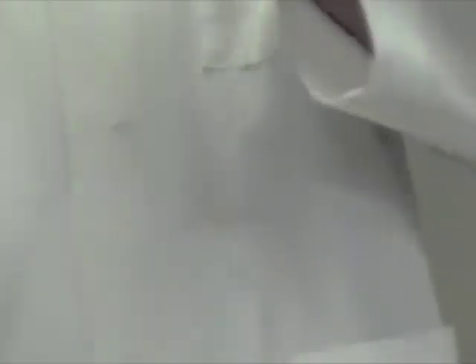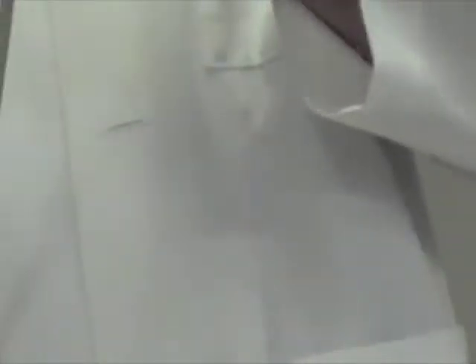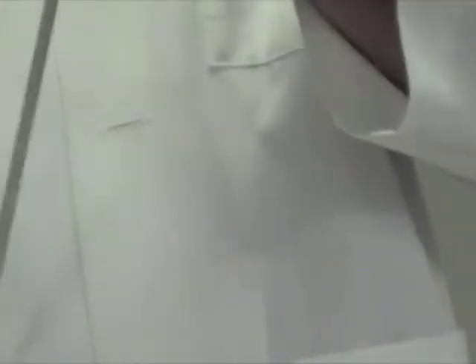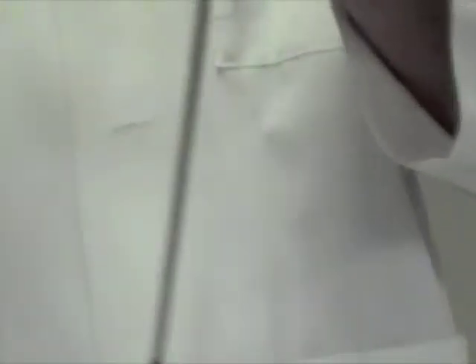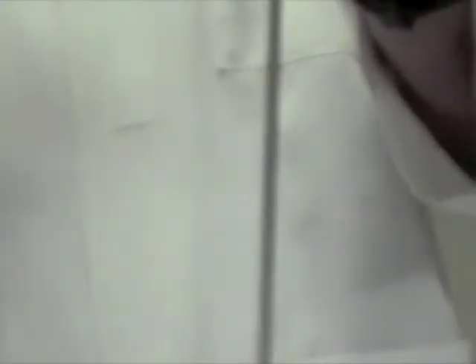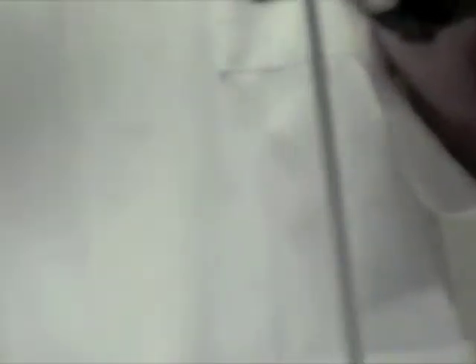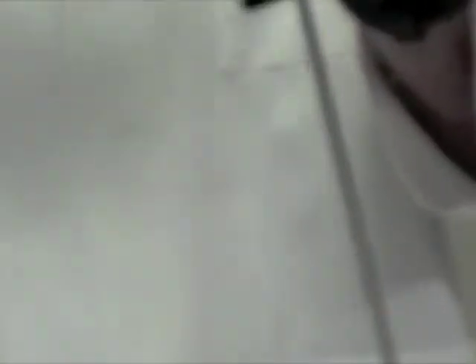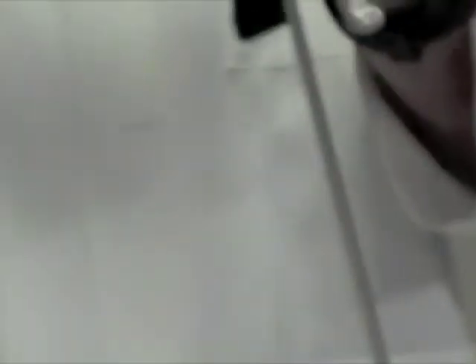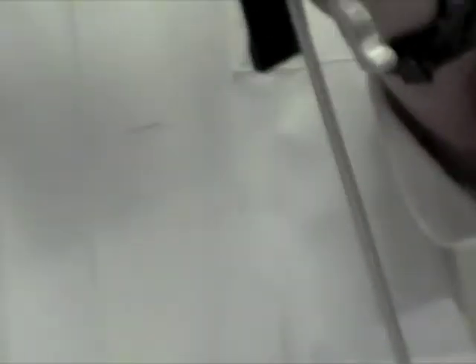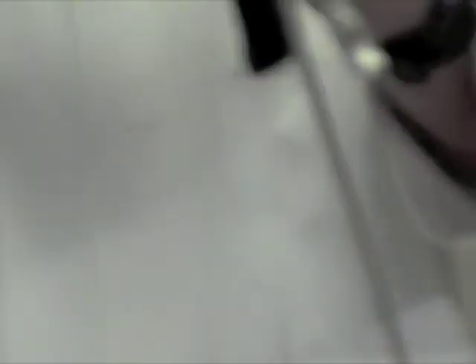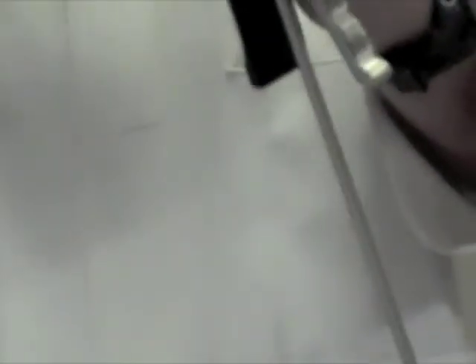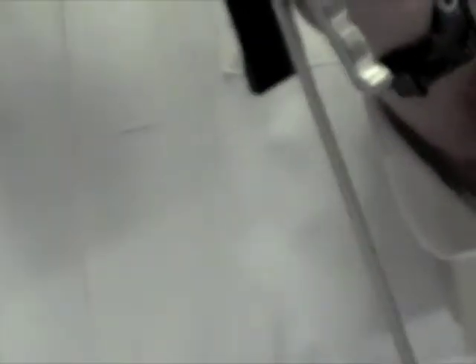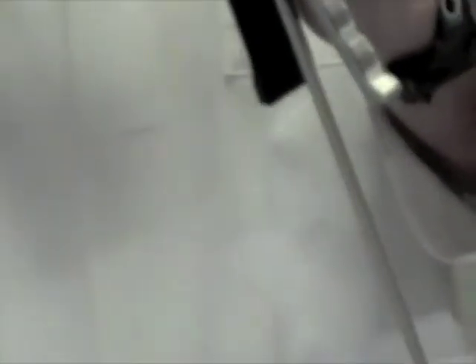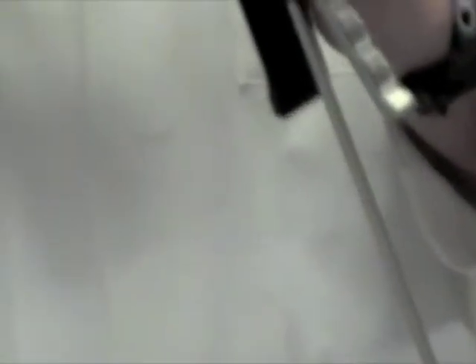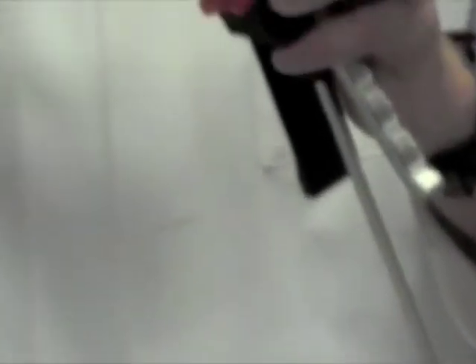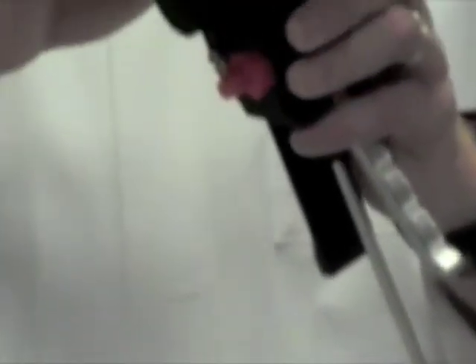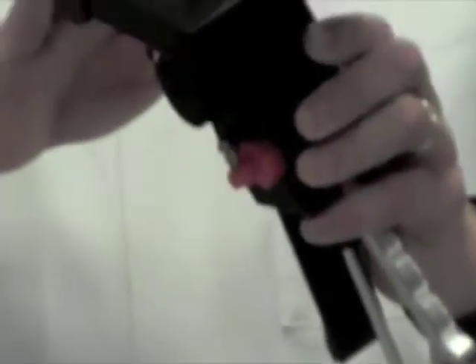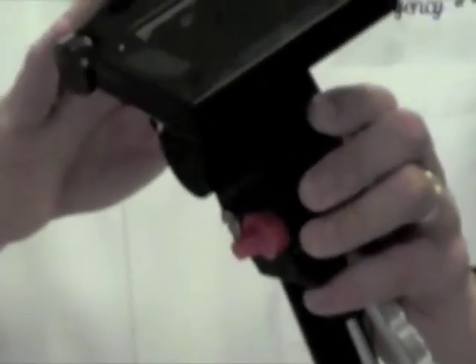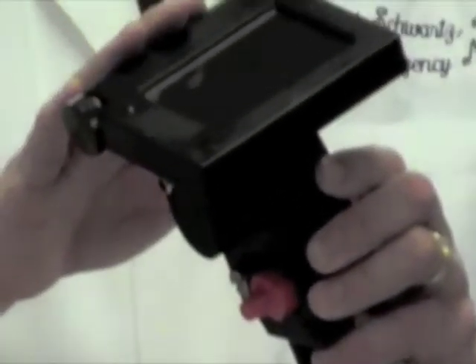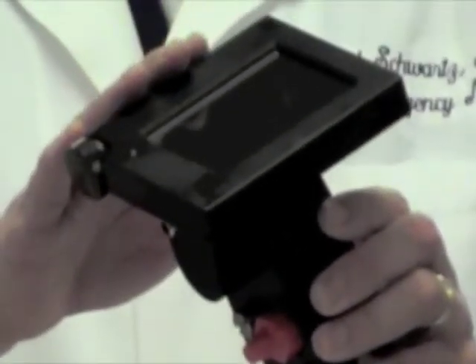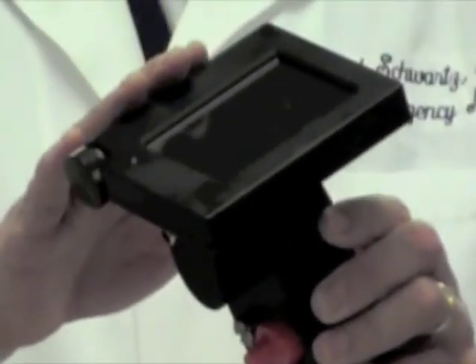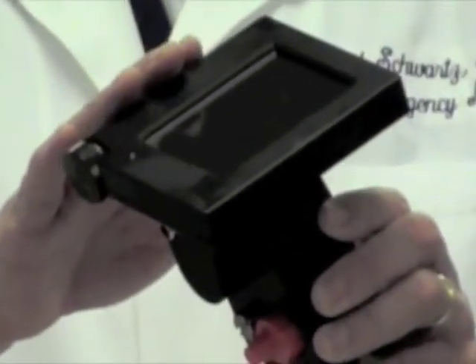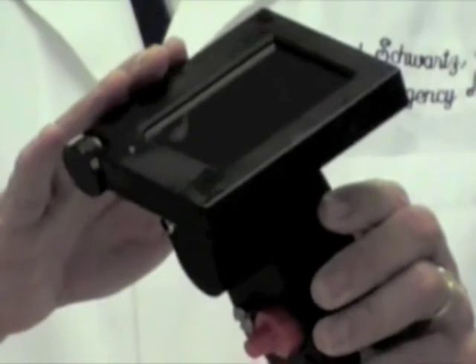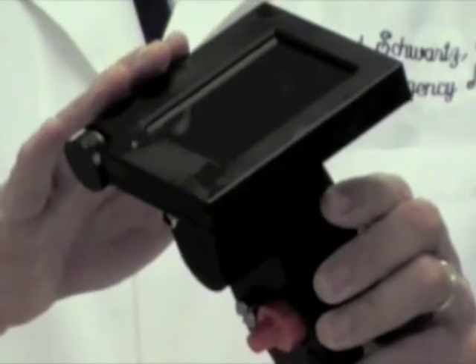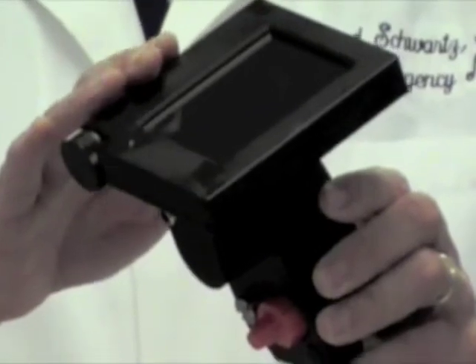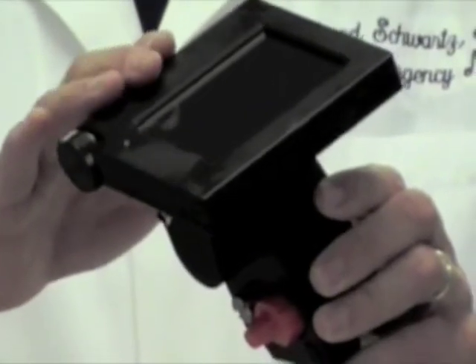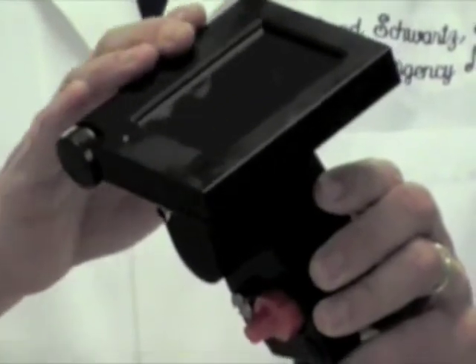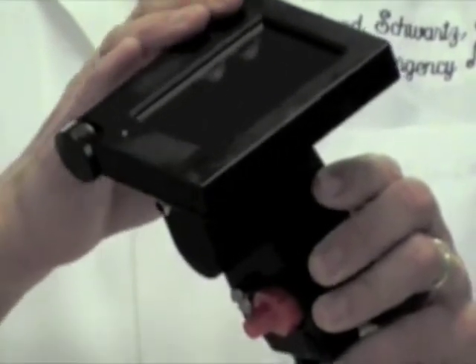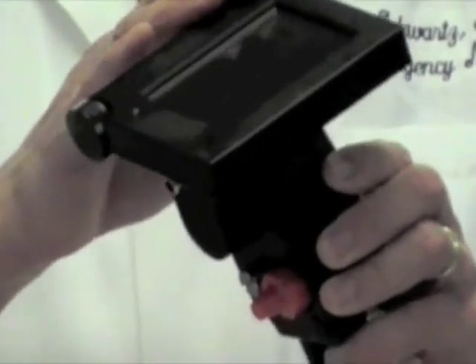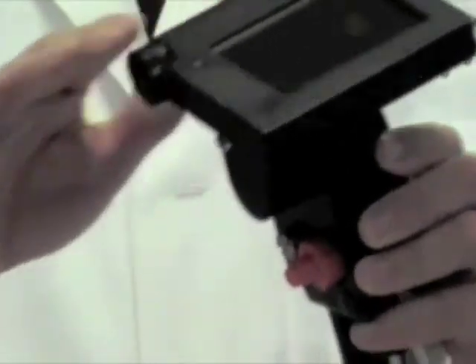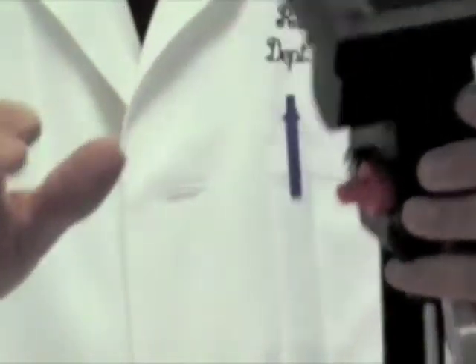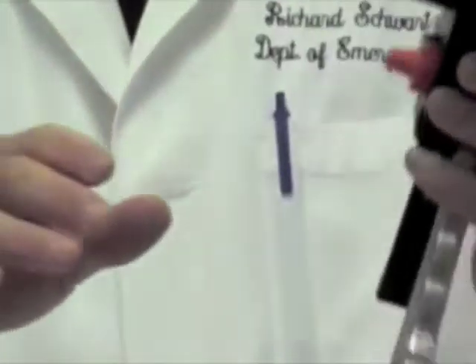After use, the handle of the video rifle should be wiped down with a topical disinfectant wipe as well.